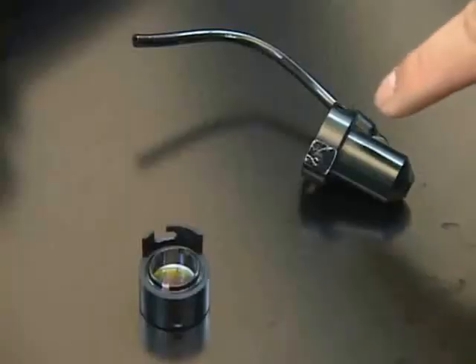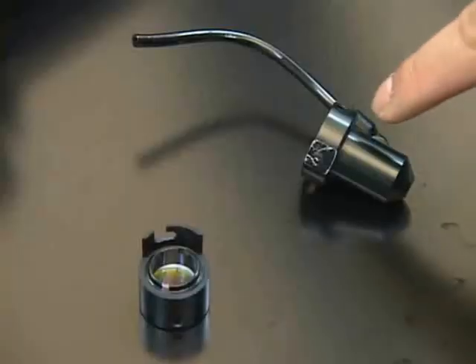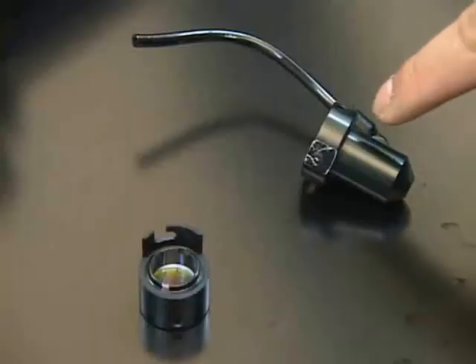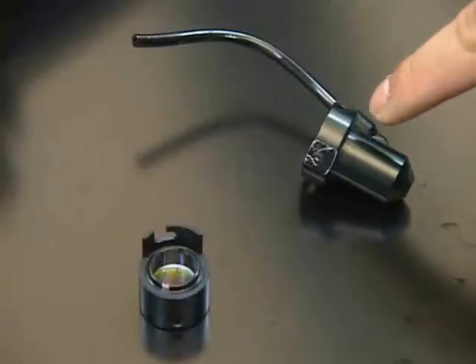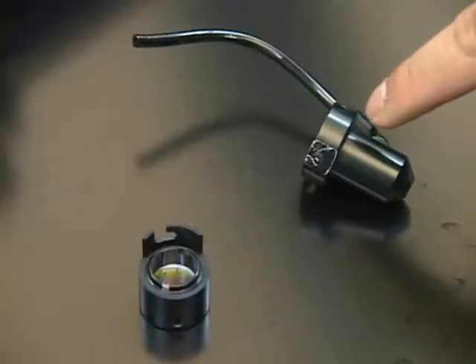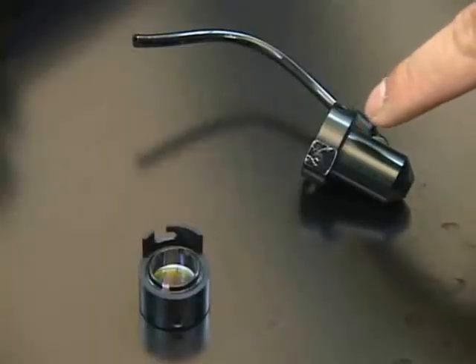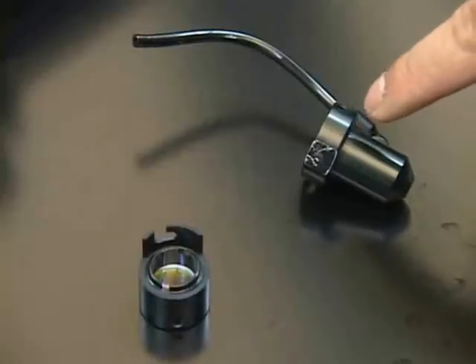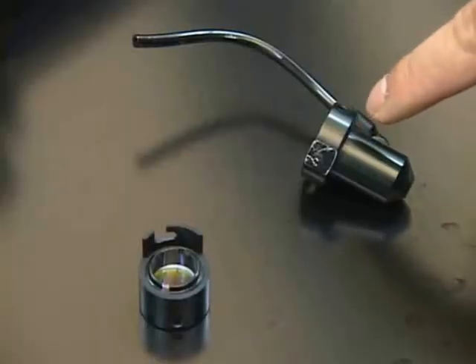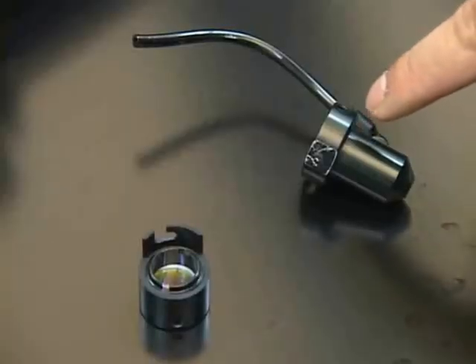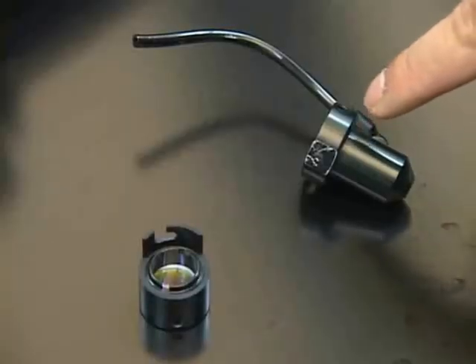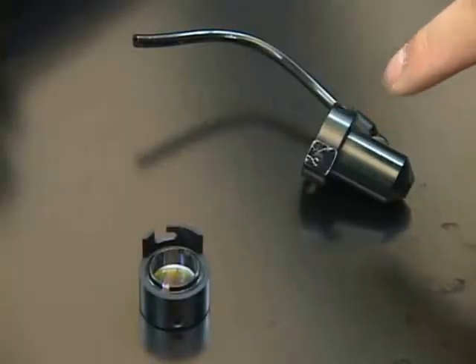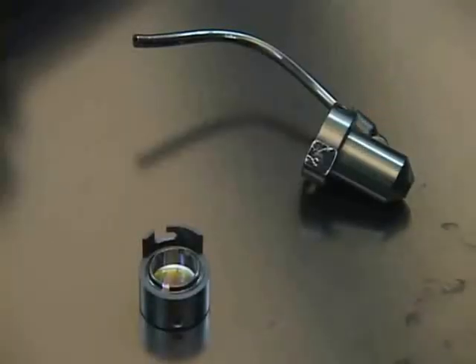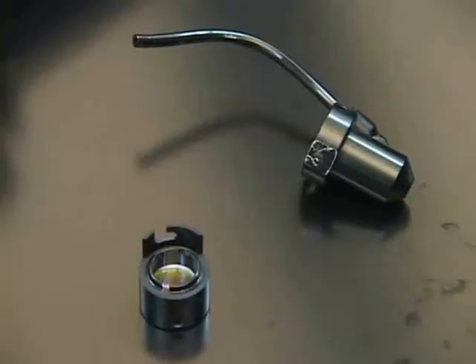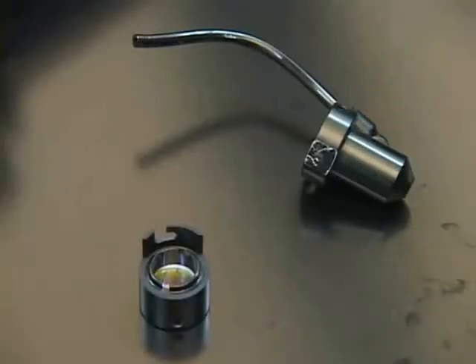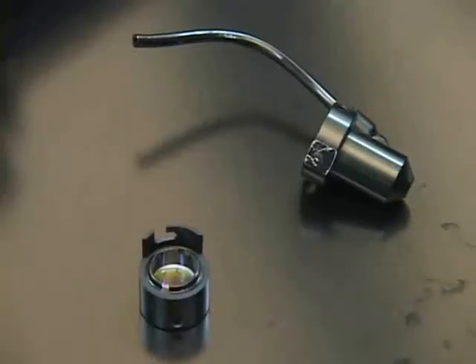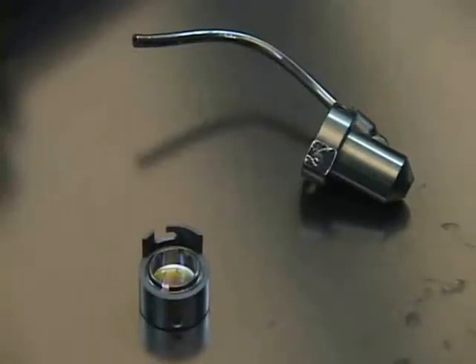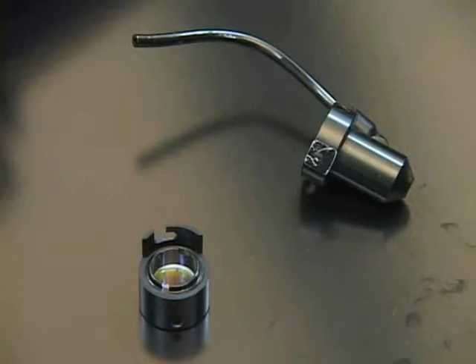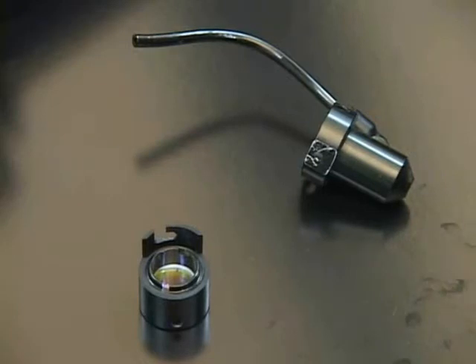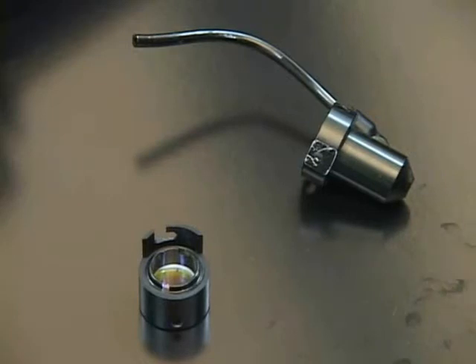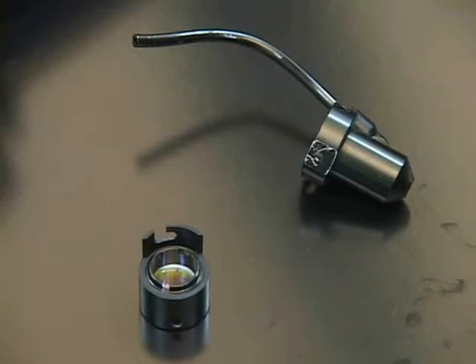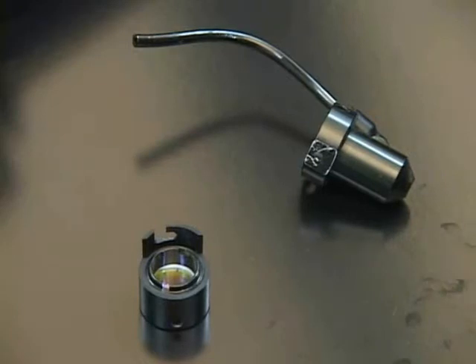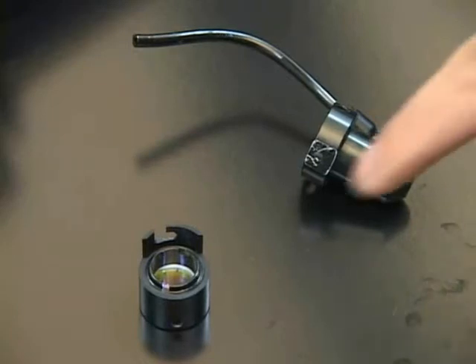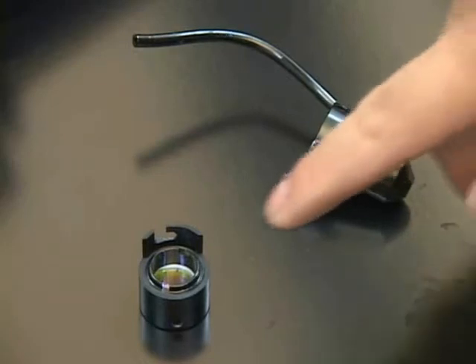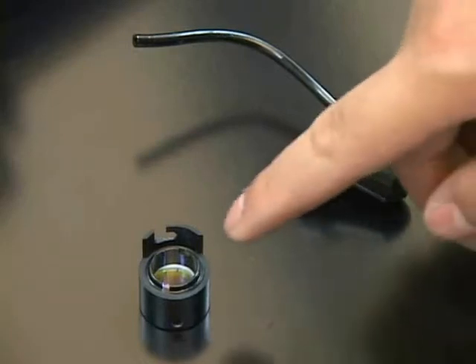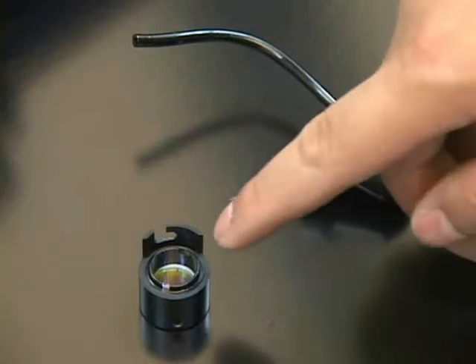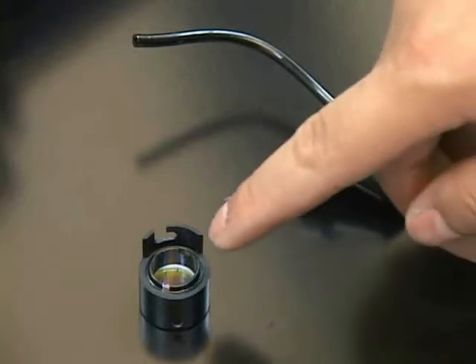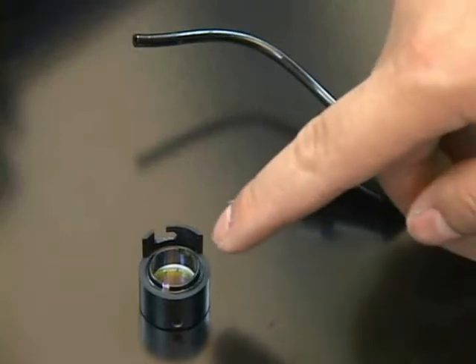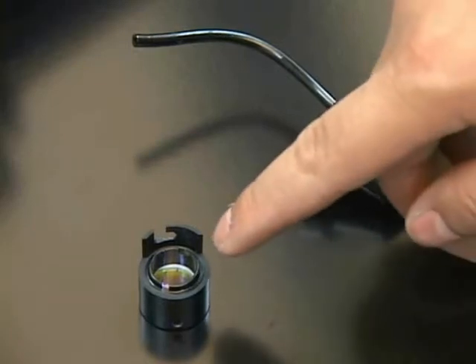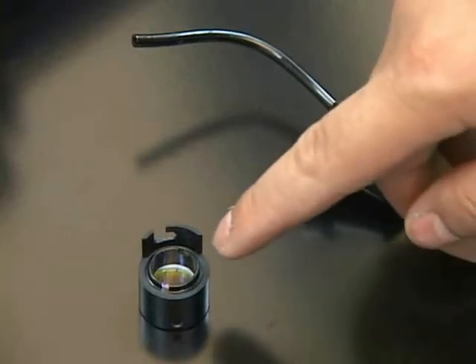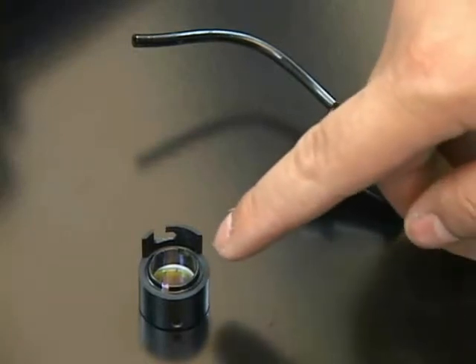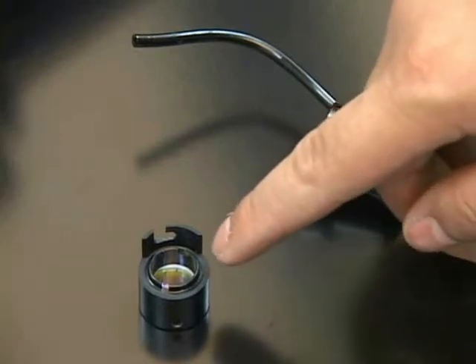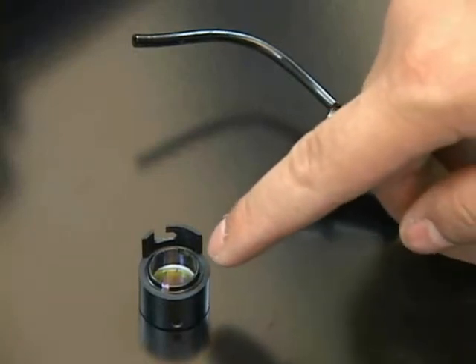This is the air nozzle. This is the focus lens and its holder.